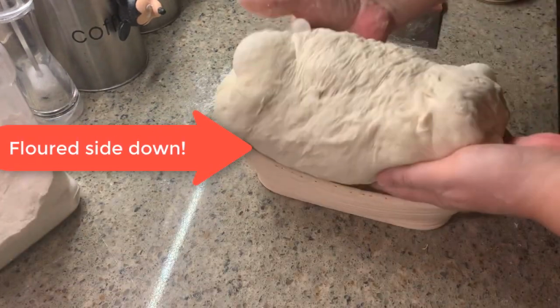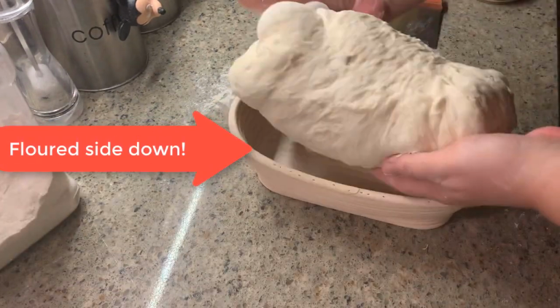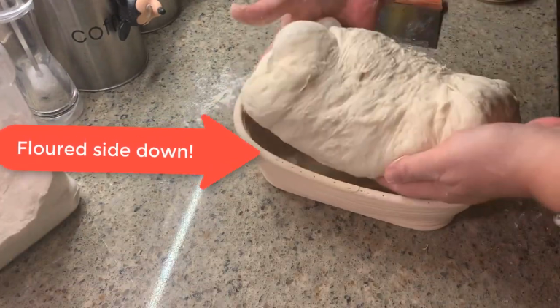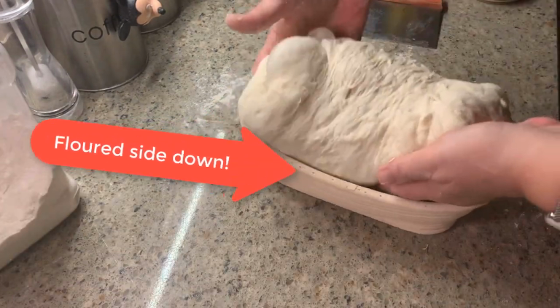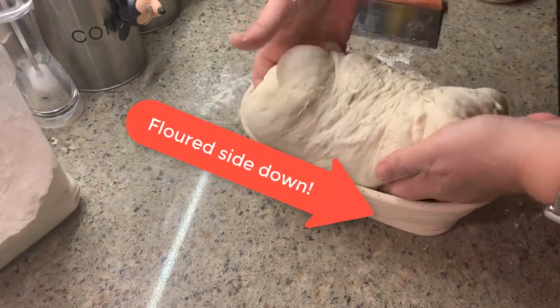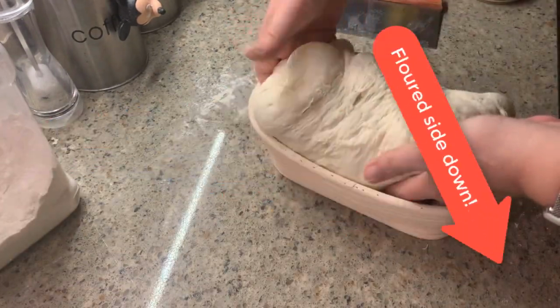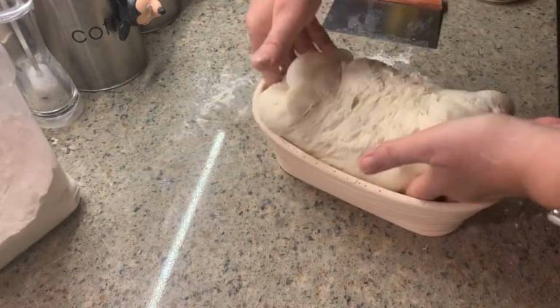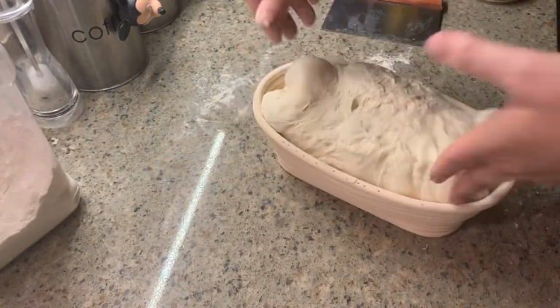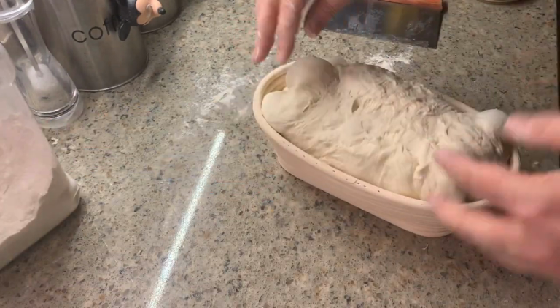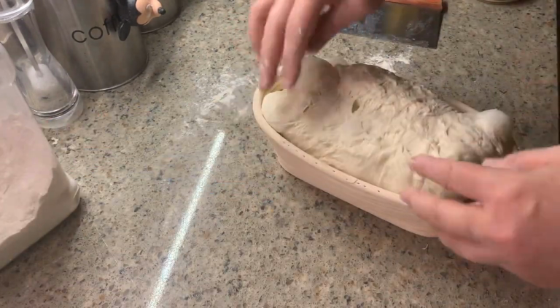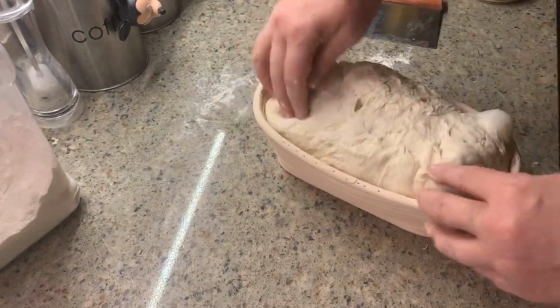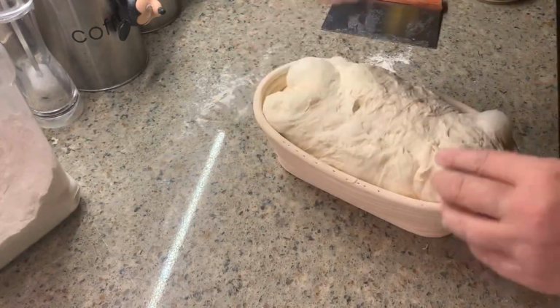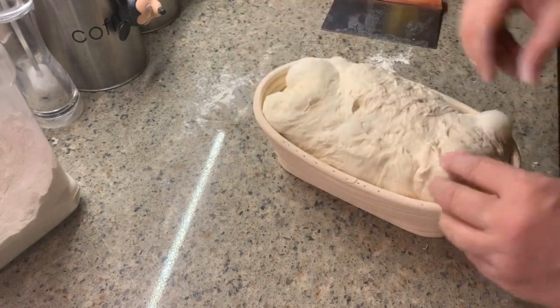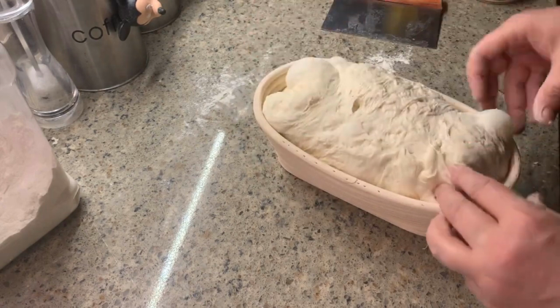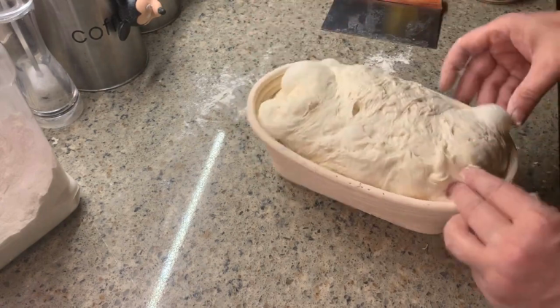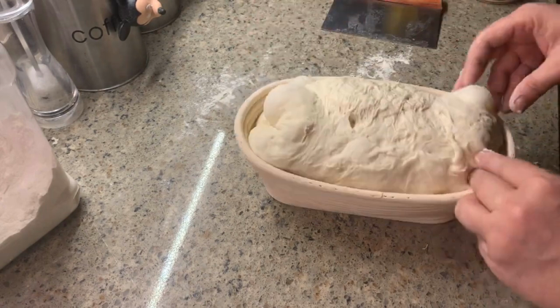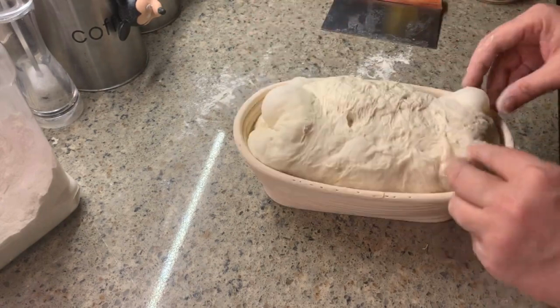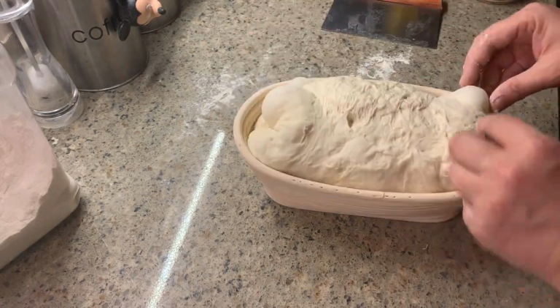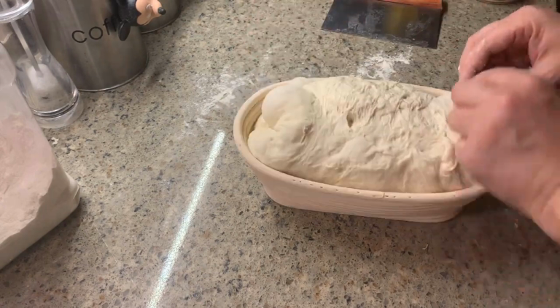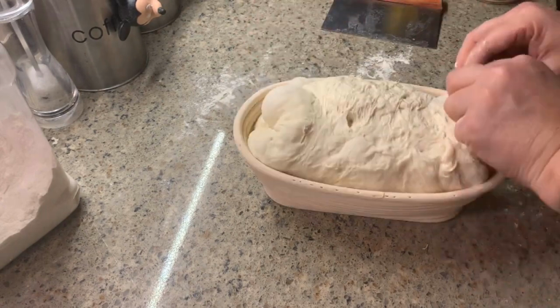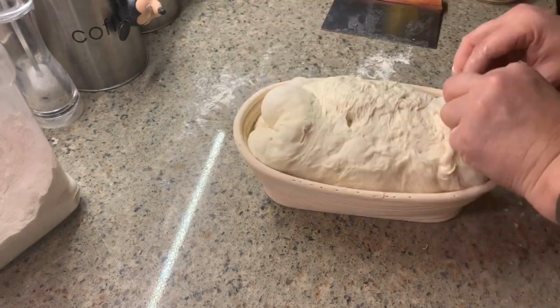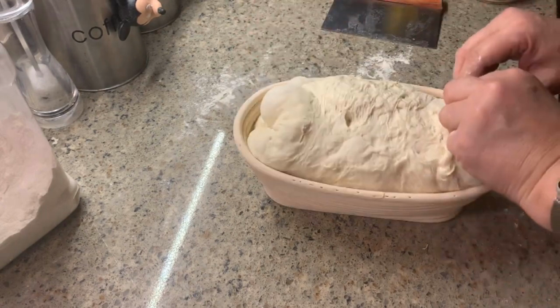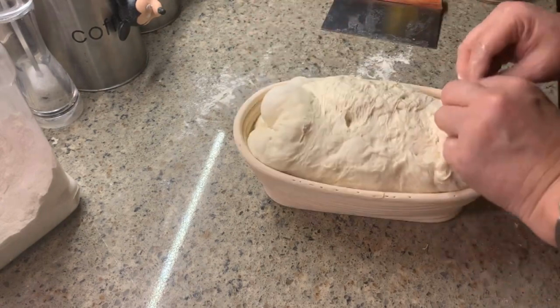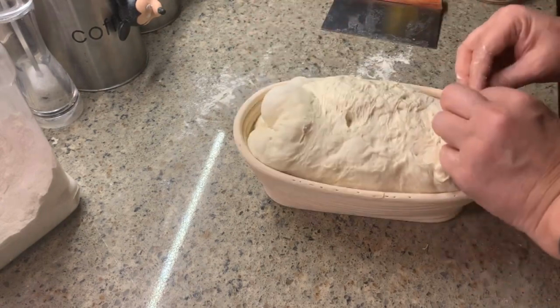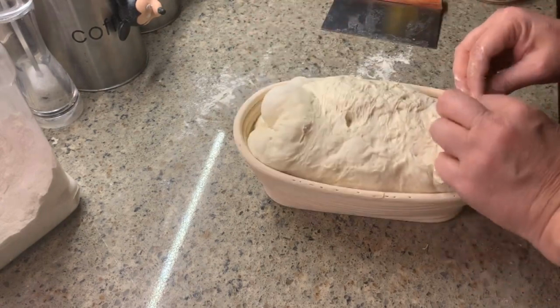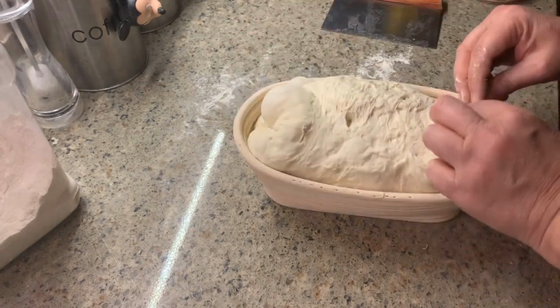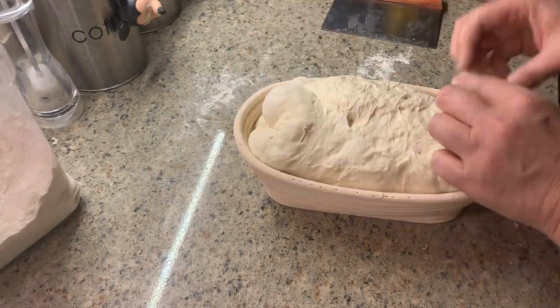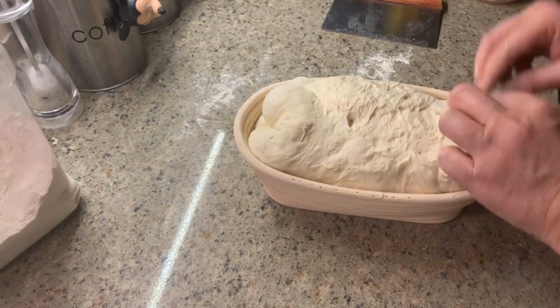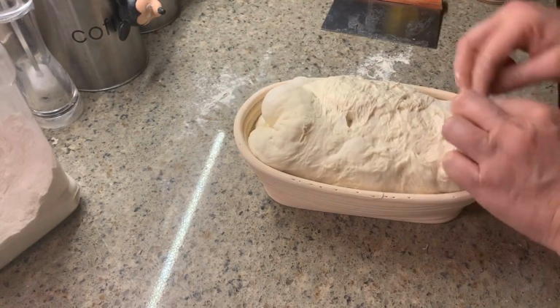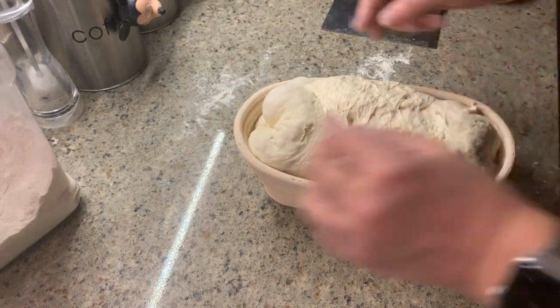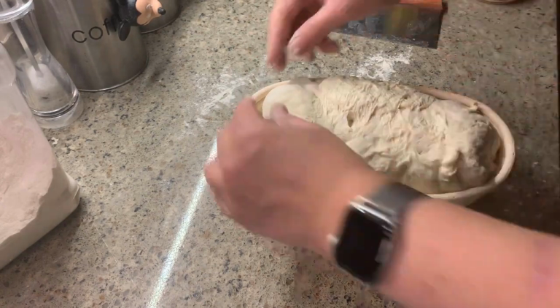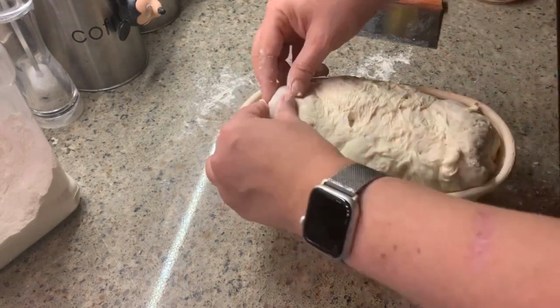Mine is covered in rice flour, which is like teflon for wet doughs.